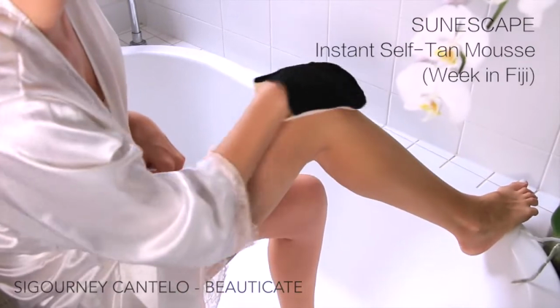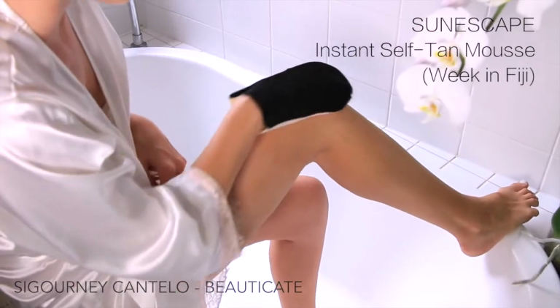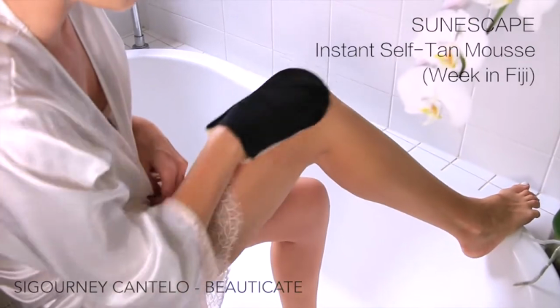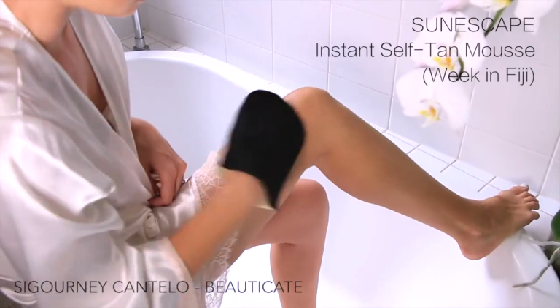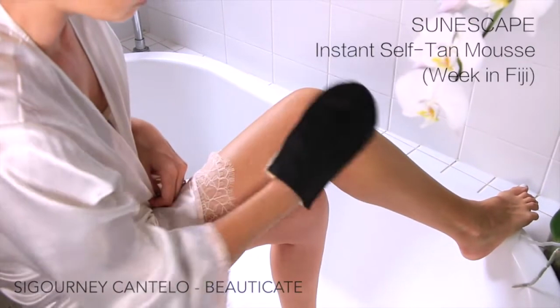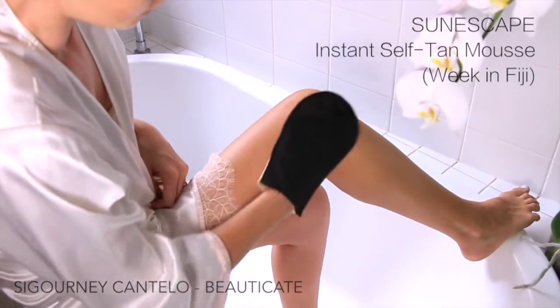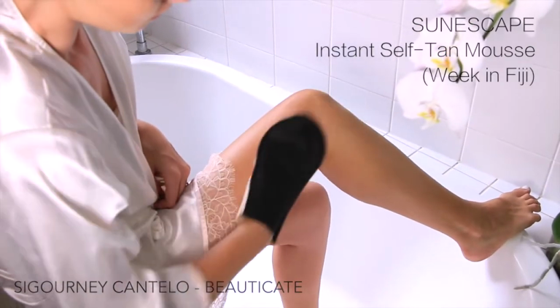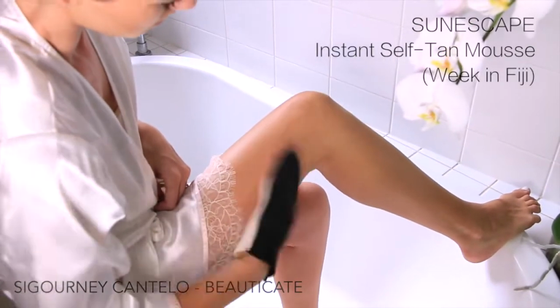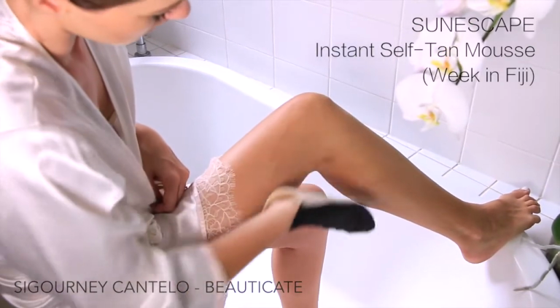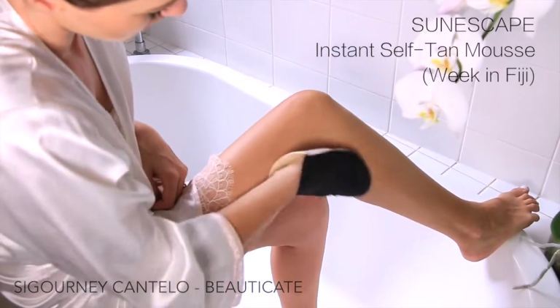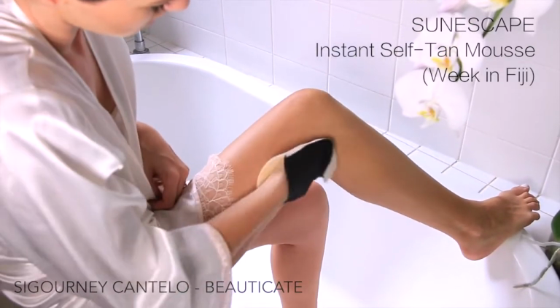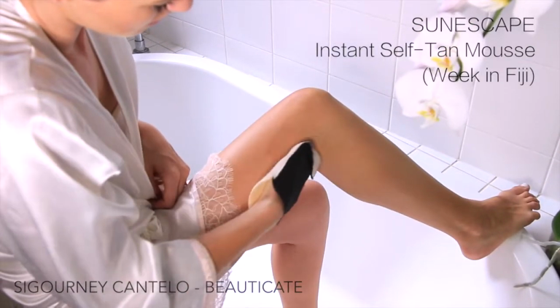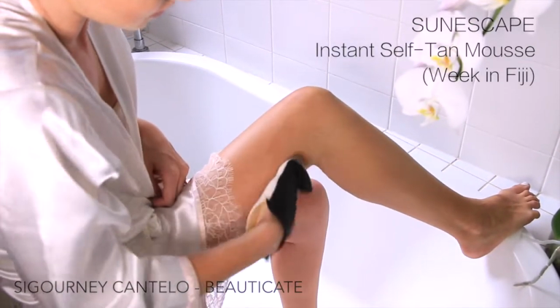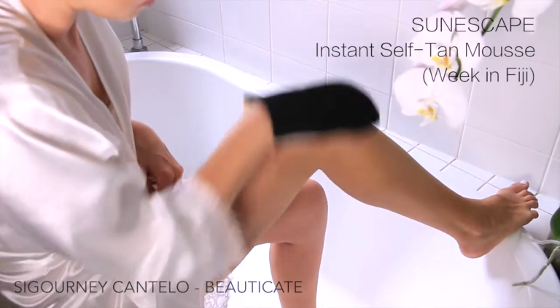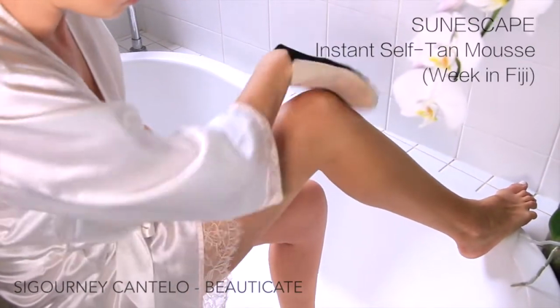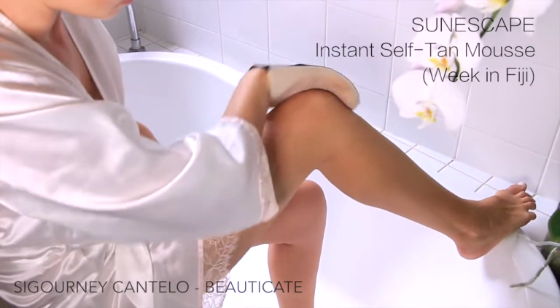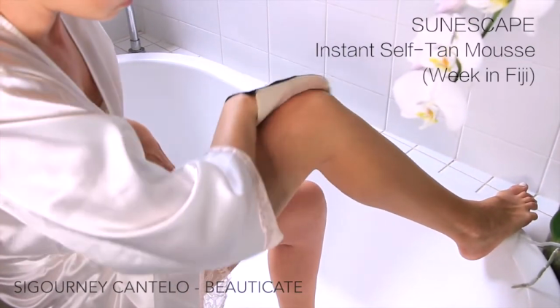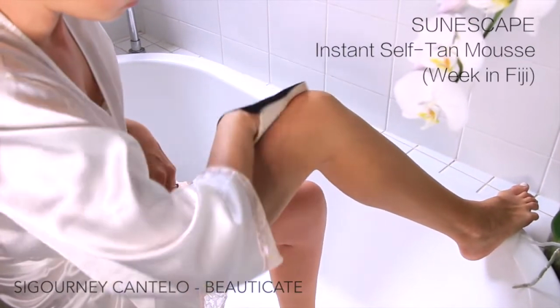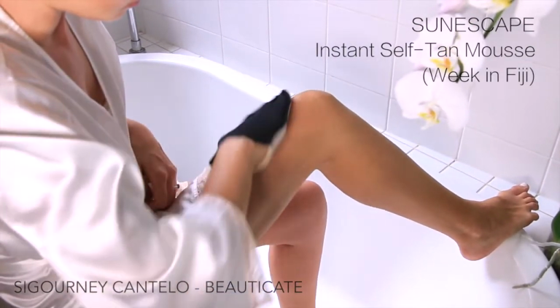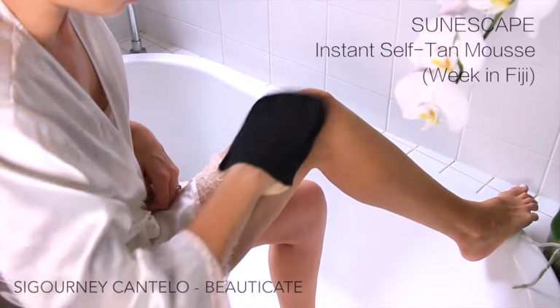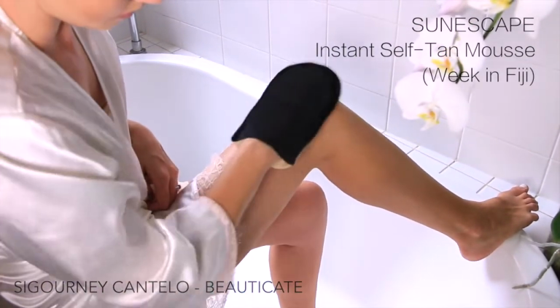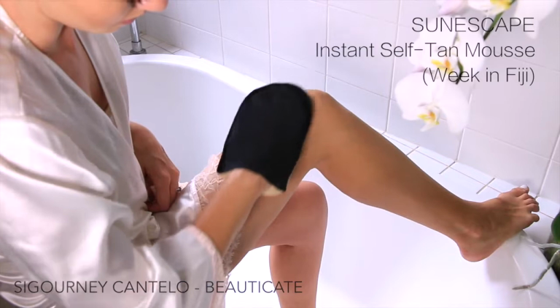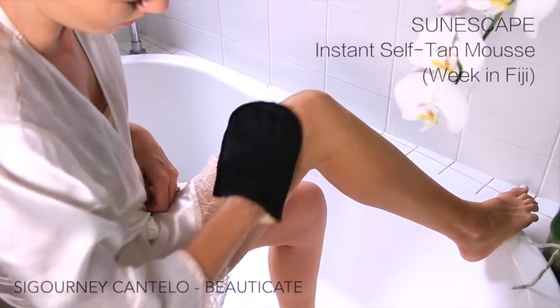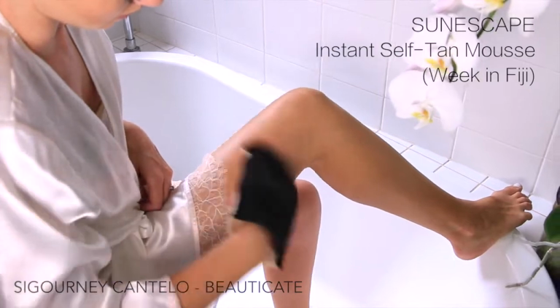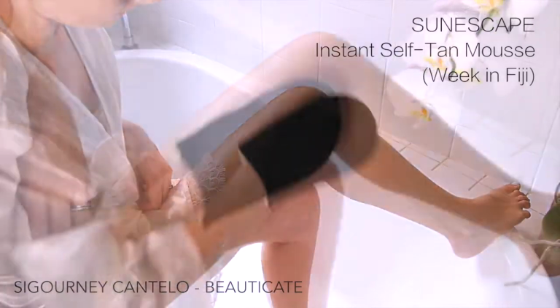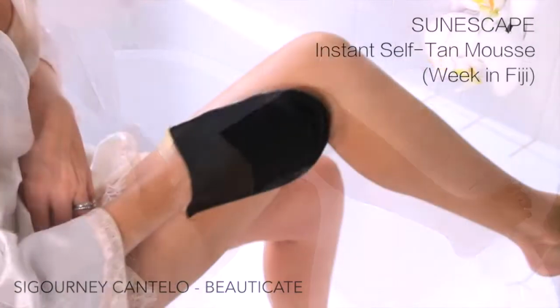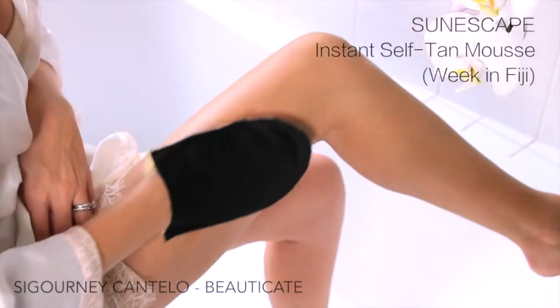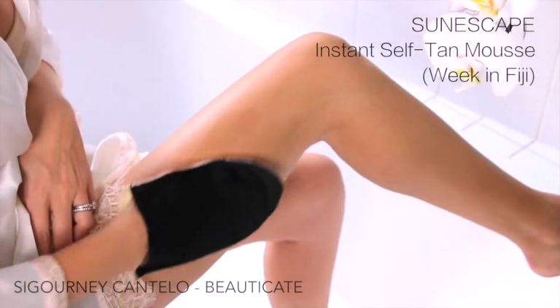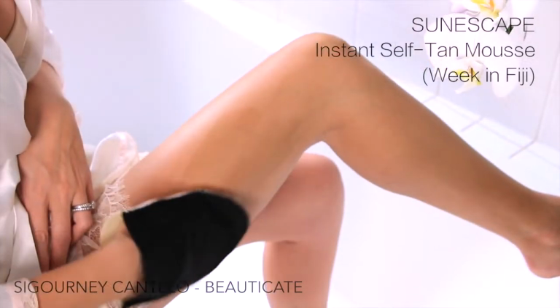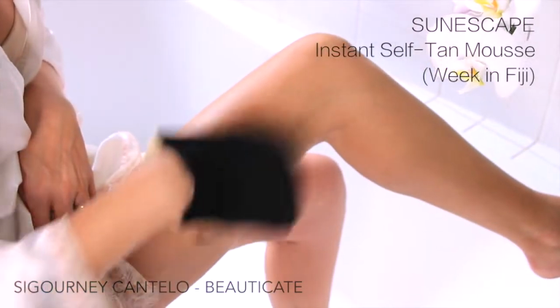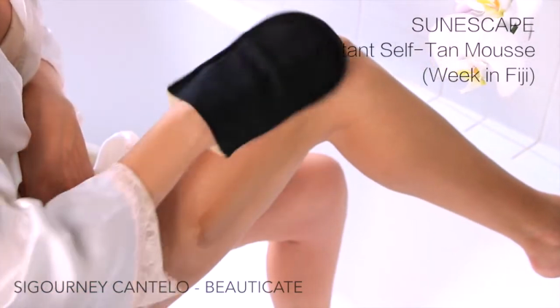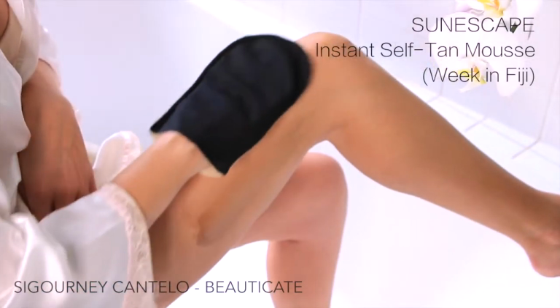Blending, blending, blending — it's all about the blend with the mitt. And work your way up in sections, blending really well.